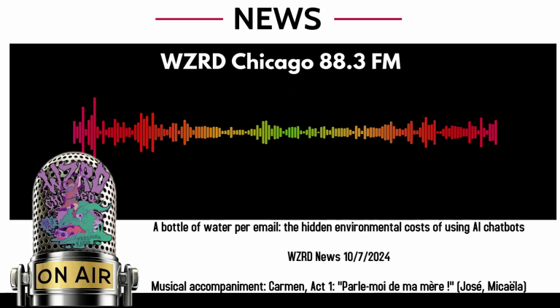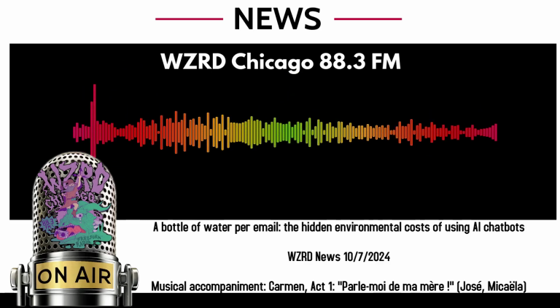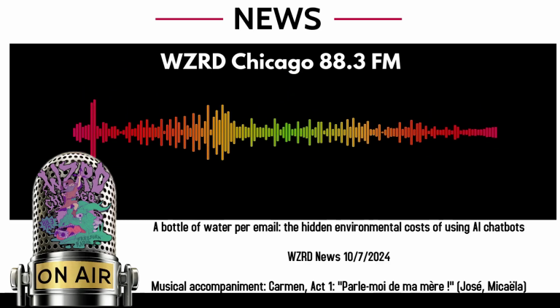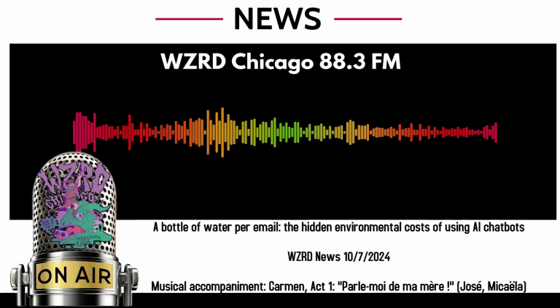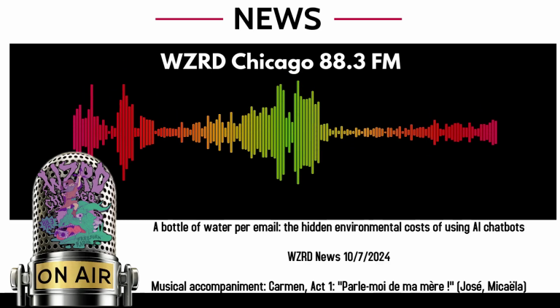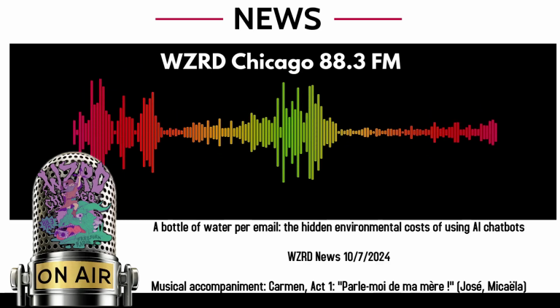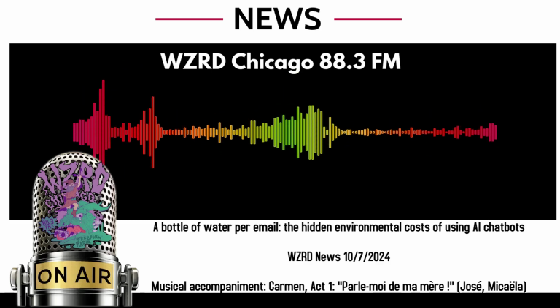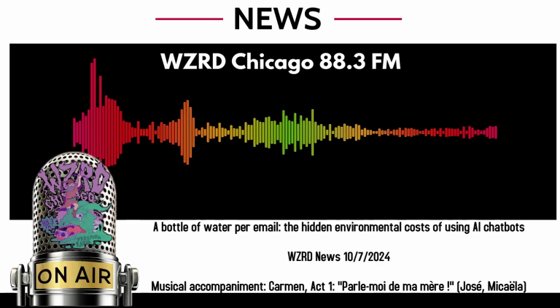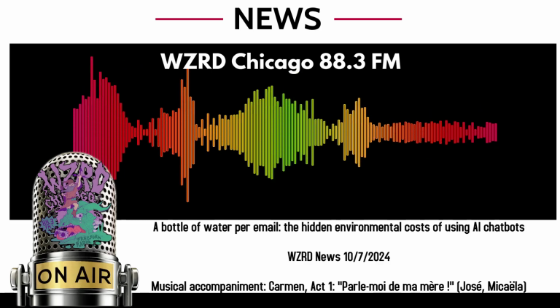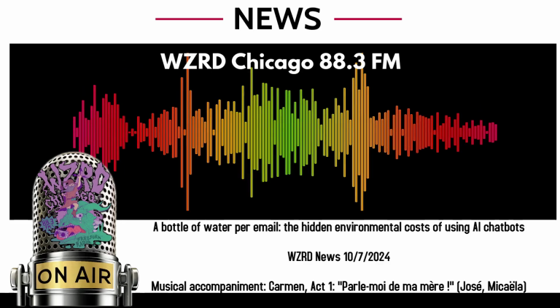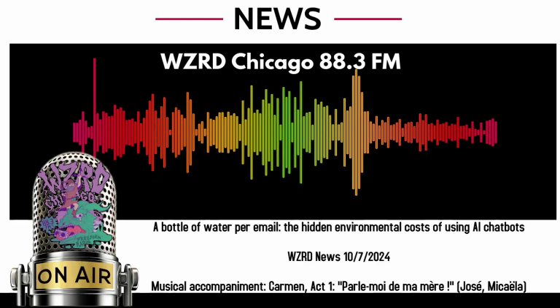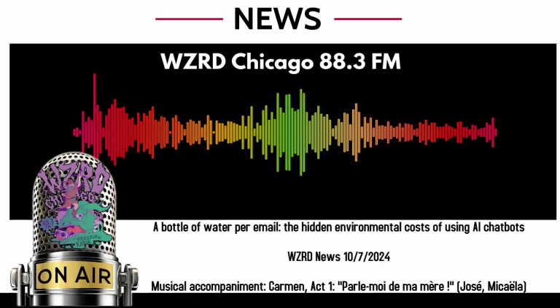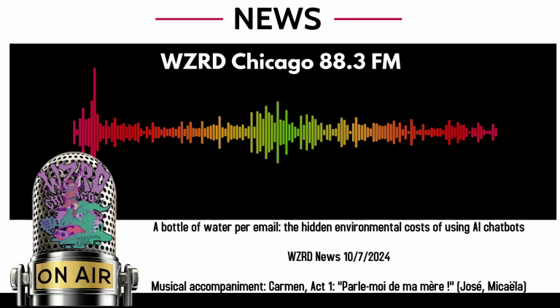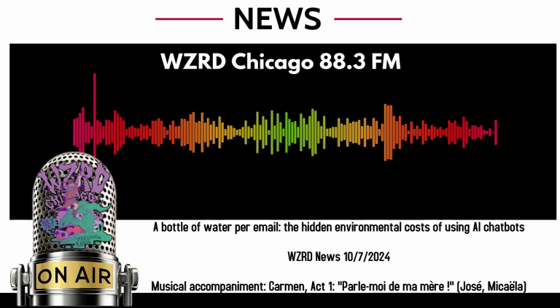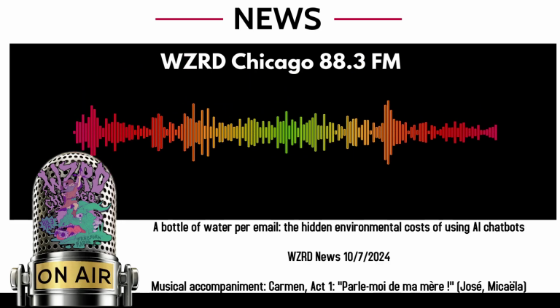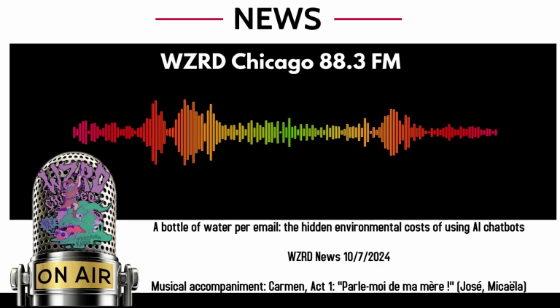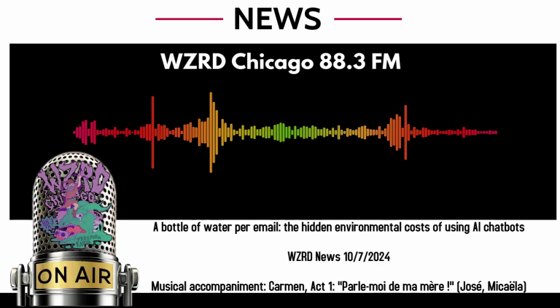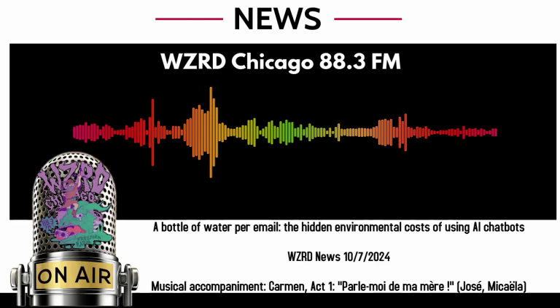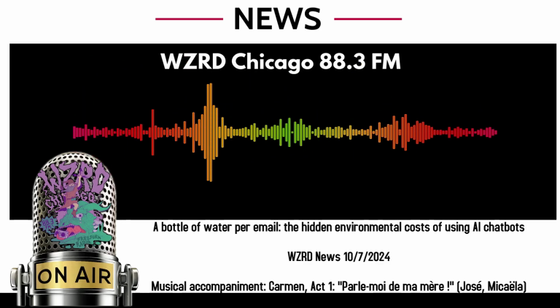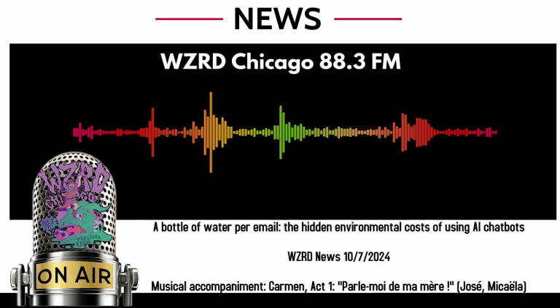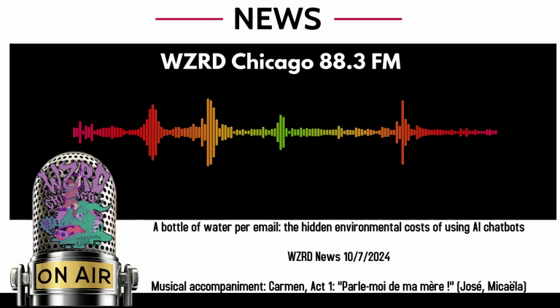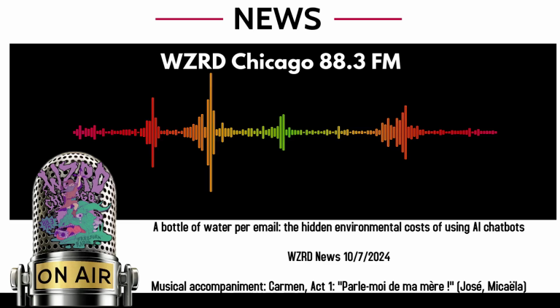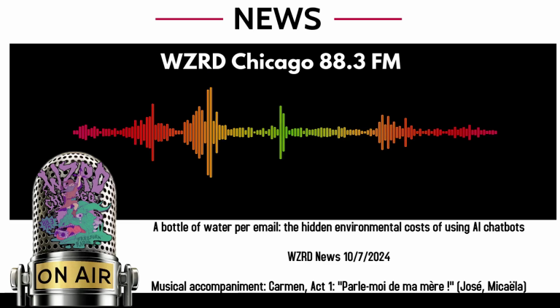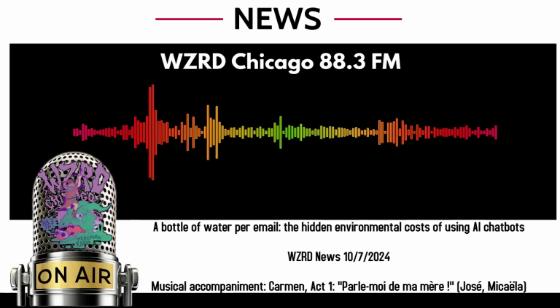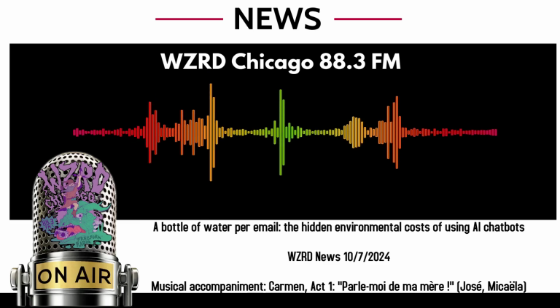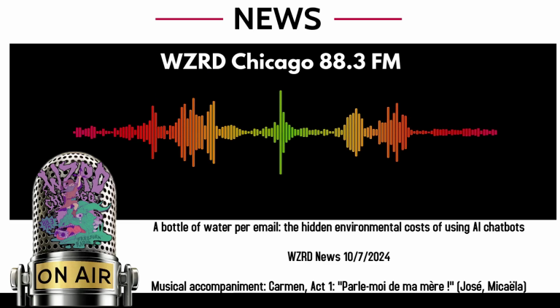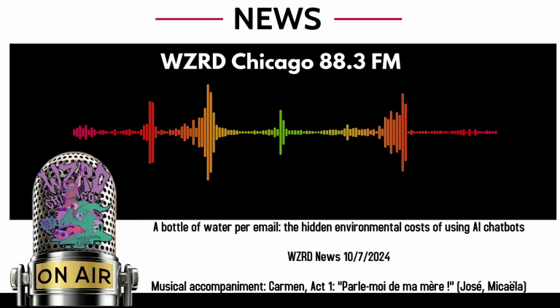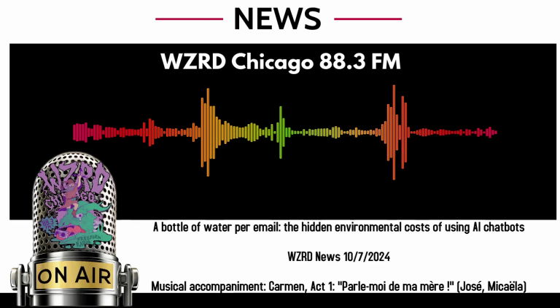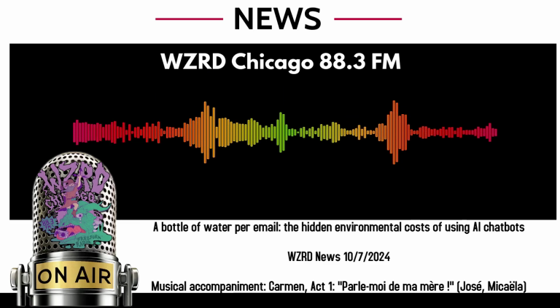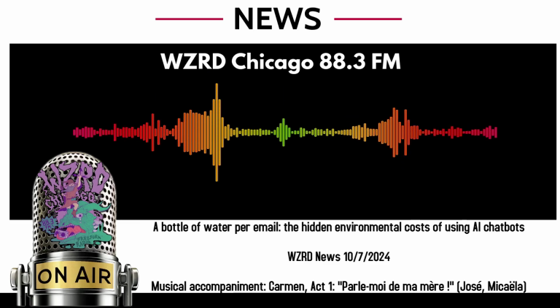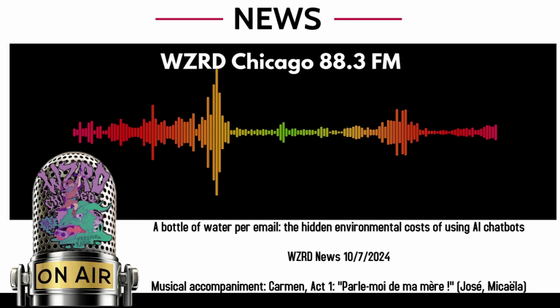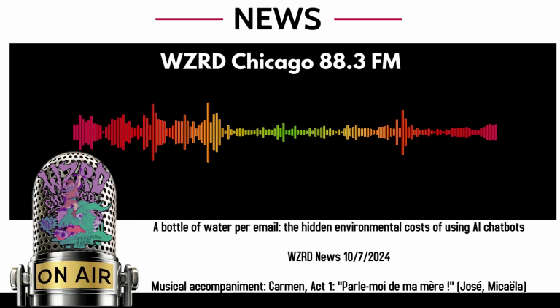Source: Washington Post, September 18, 2024.